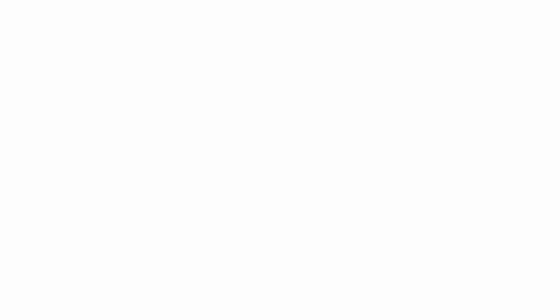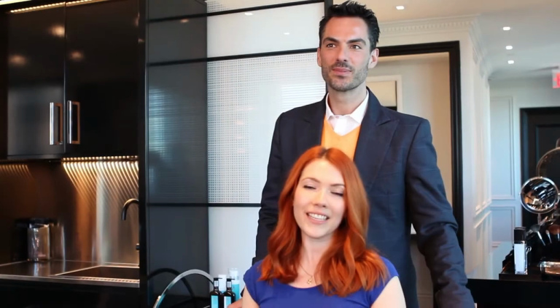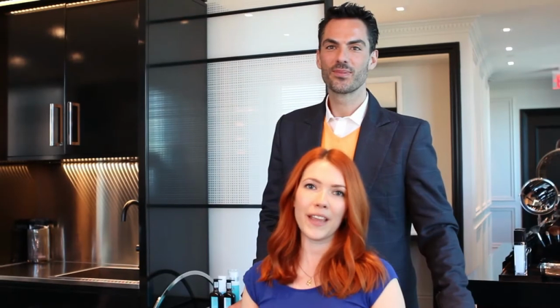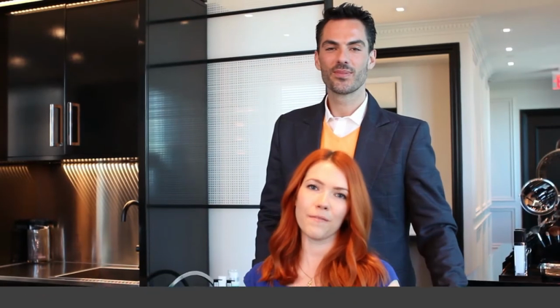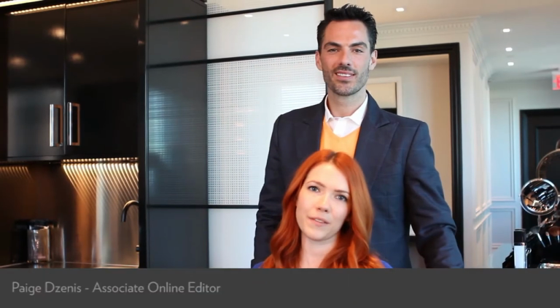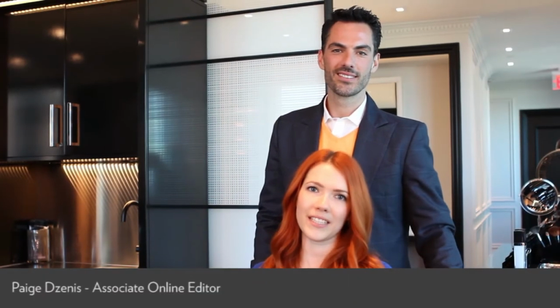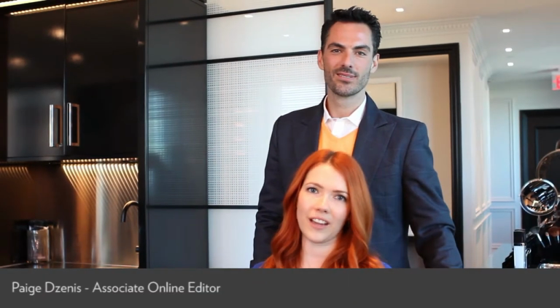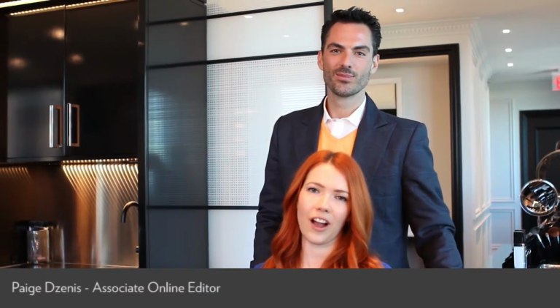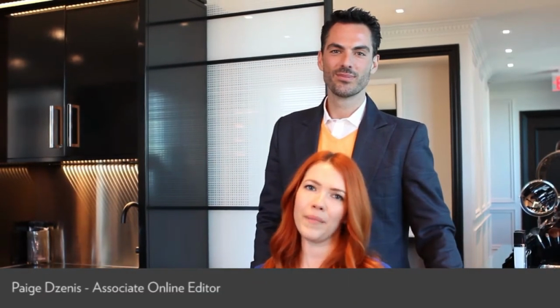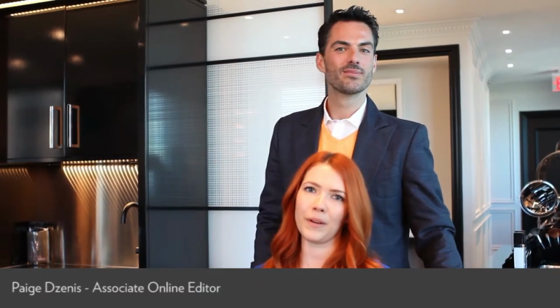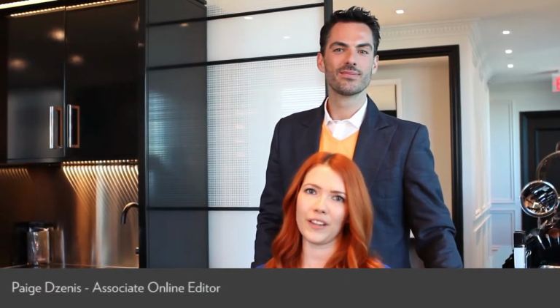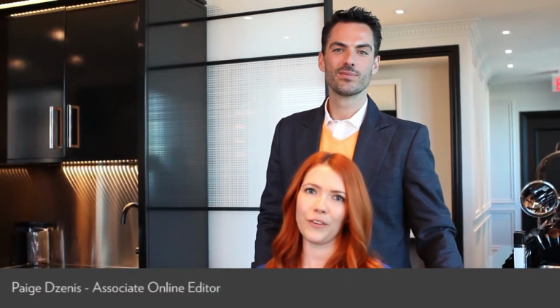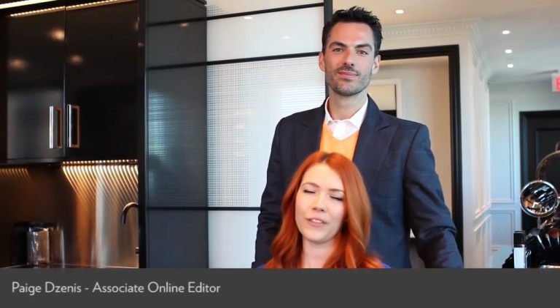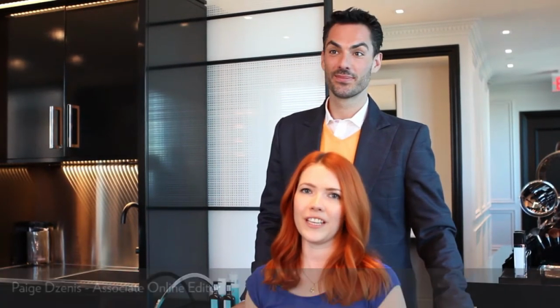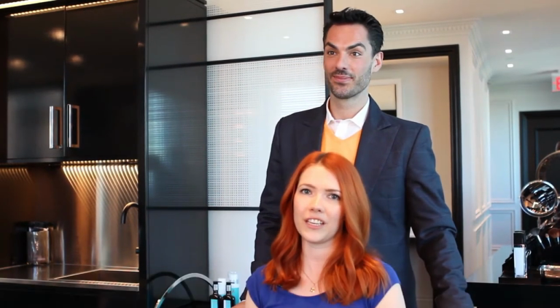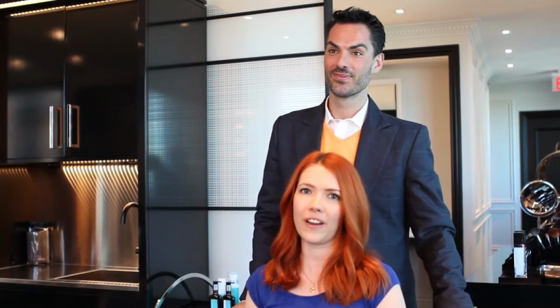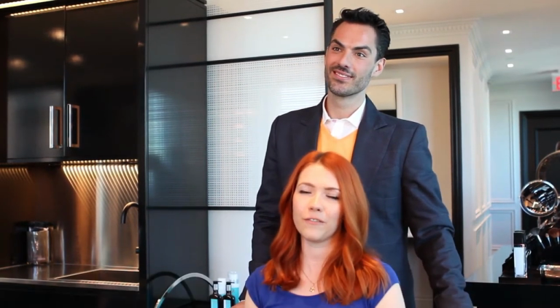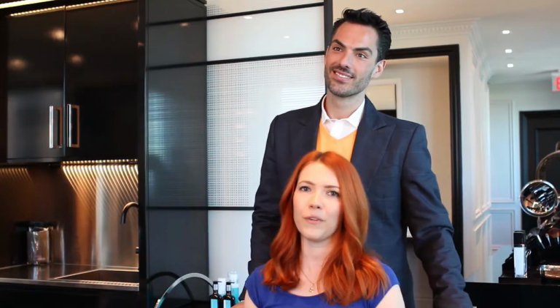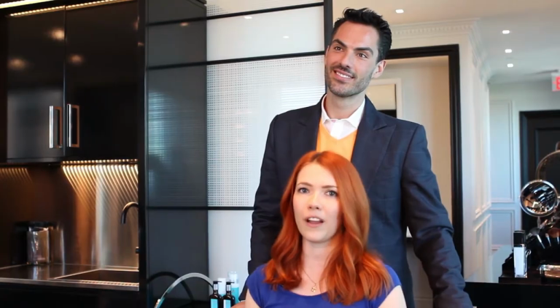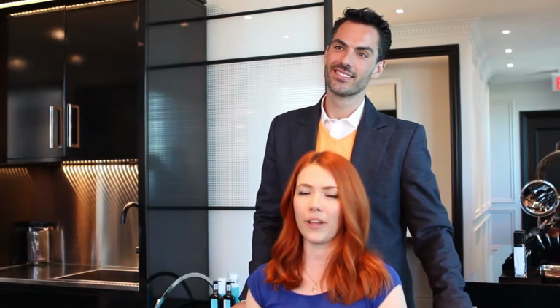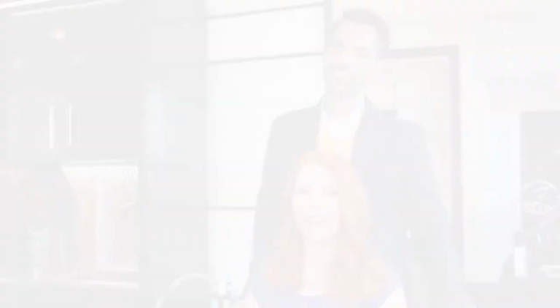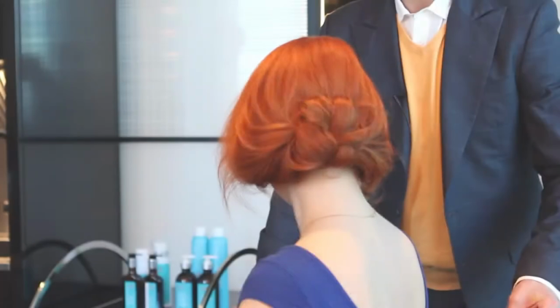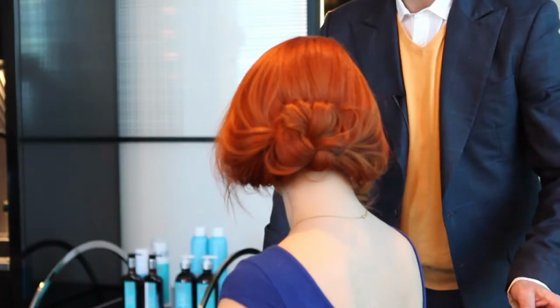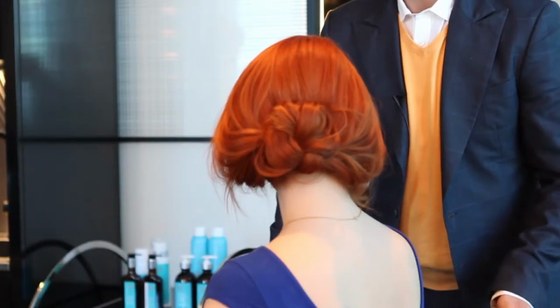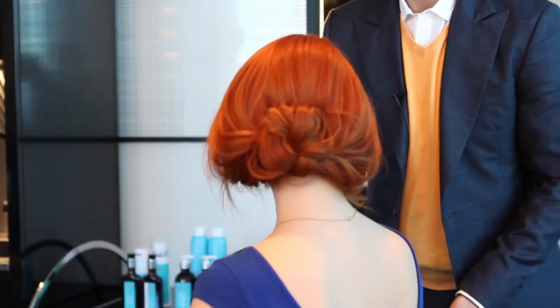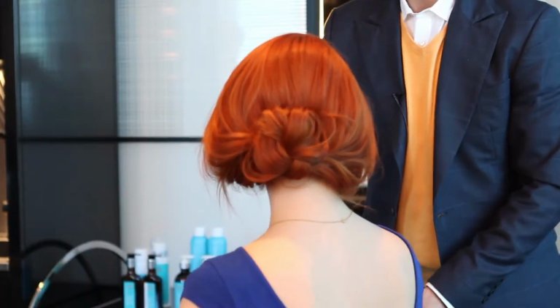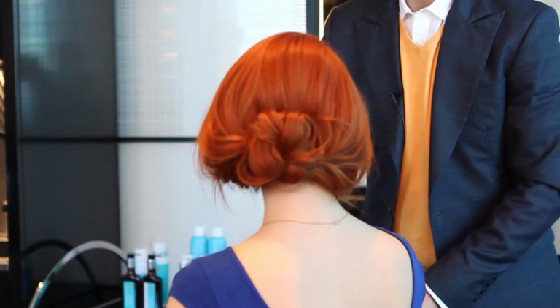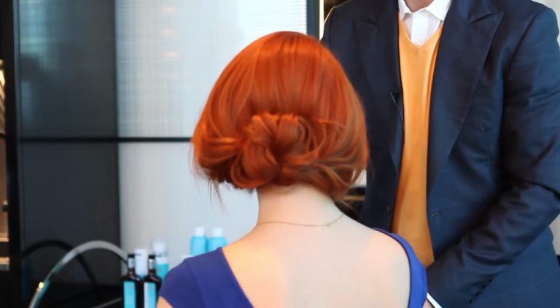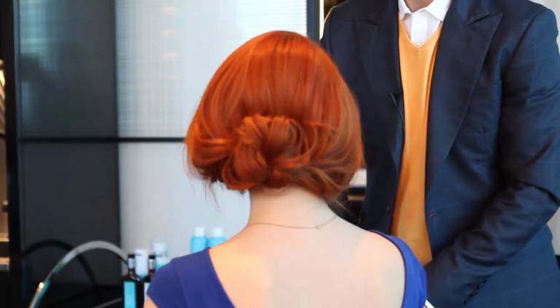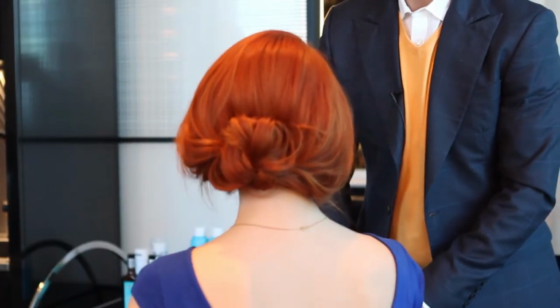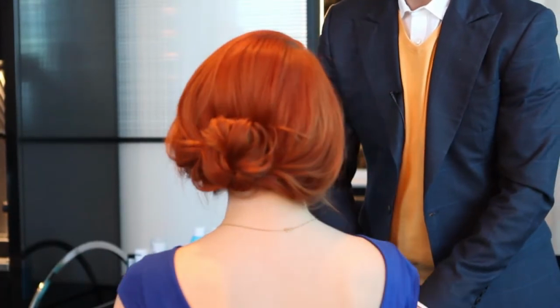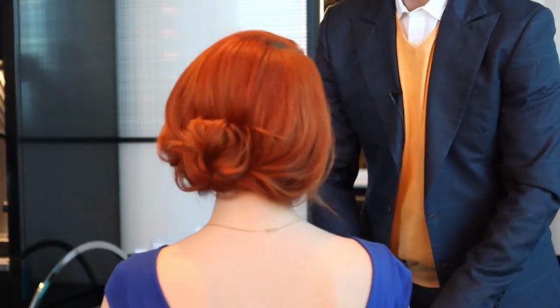Hi, it's Paige from fashionmagazine.com. I'm here with Antonio, the Artistic Director for Moroccan Oil, and he's going to show us how to do an easy updo in less than five minutes.